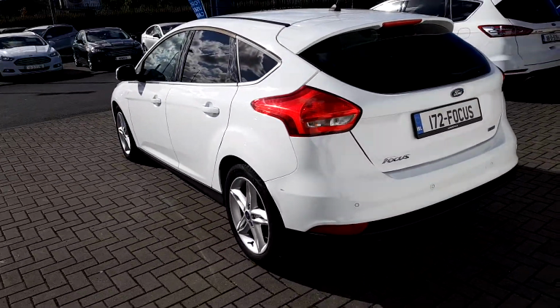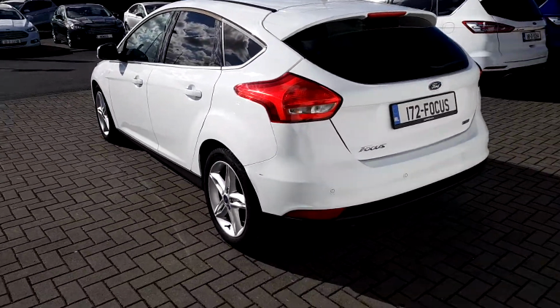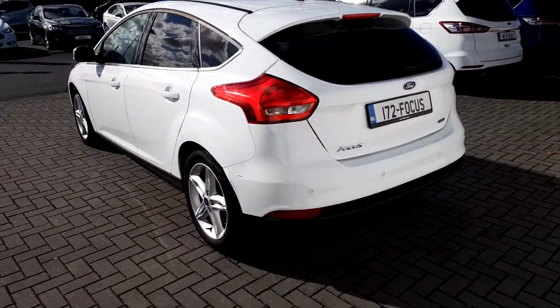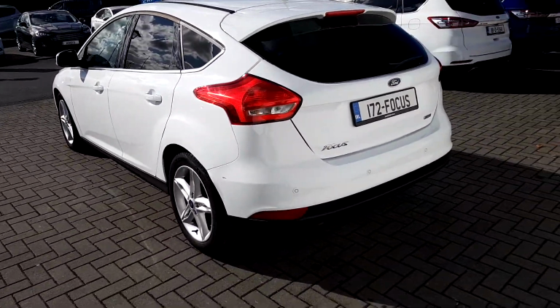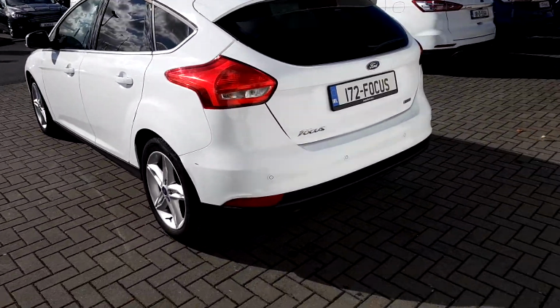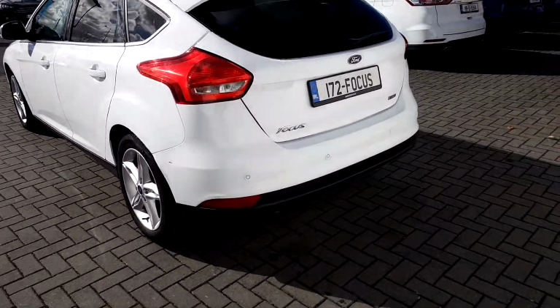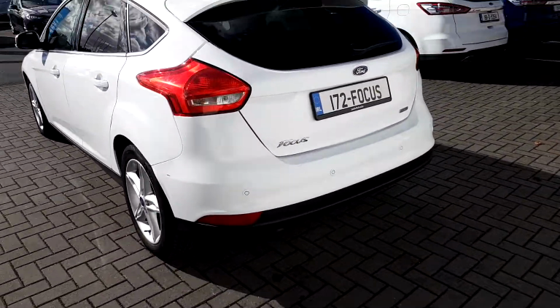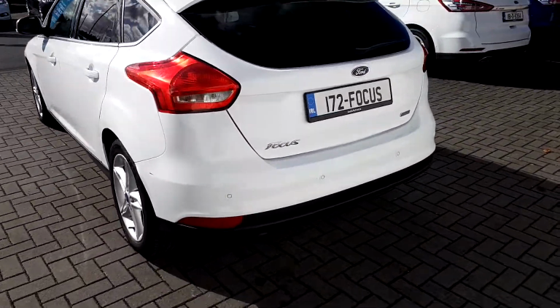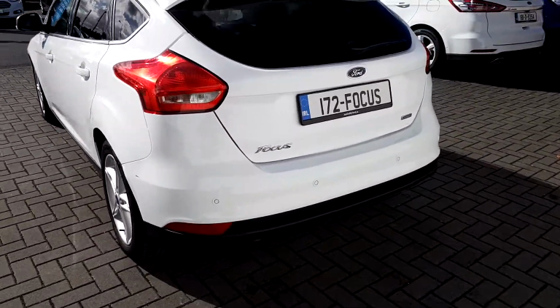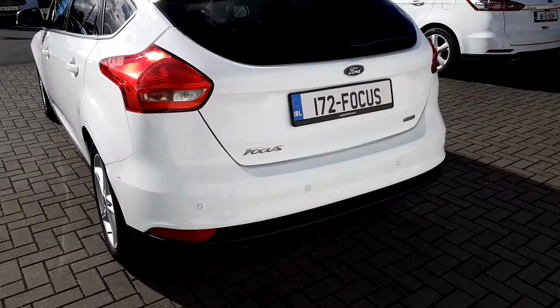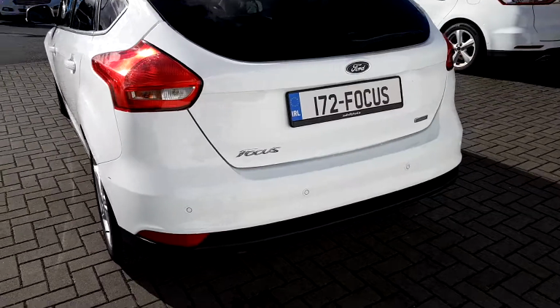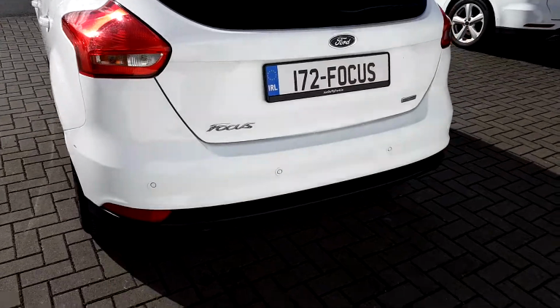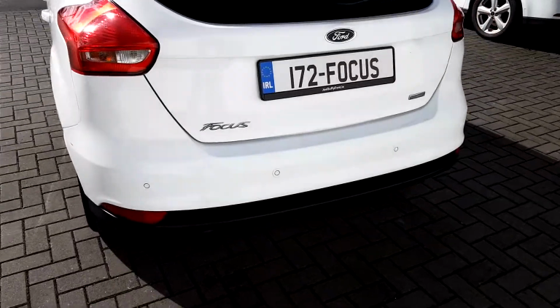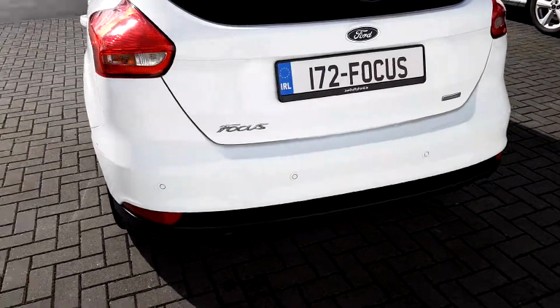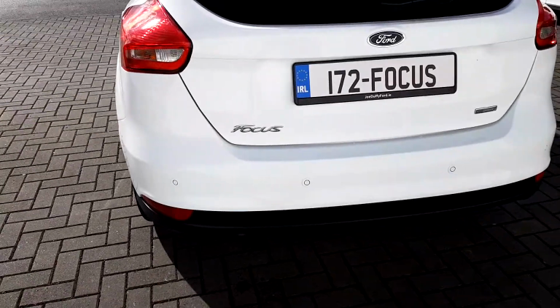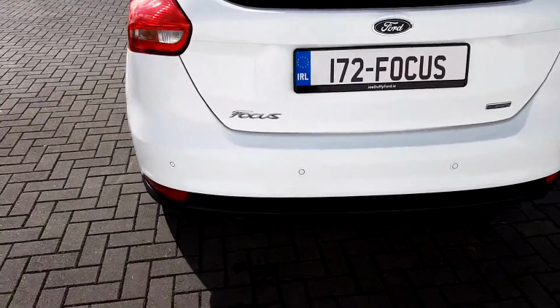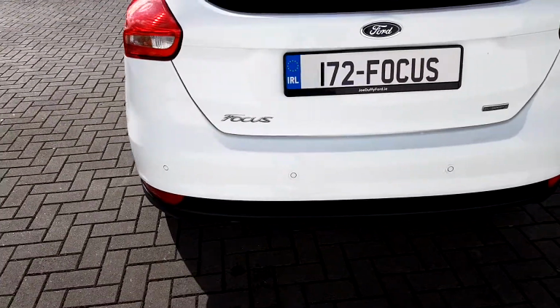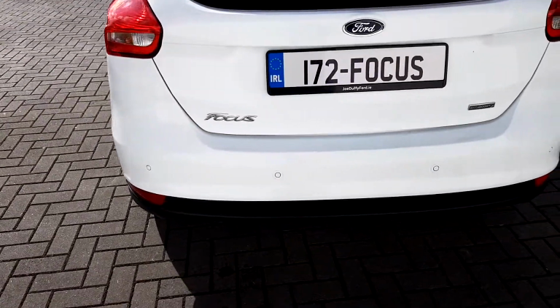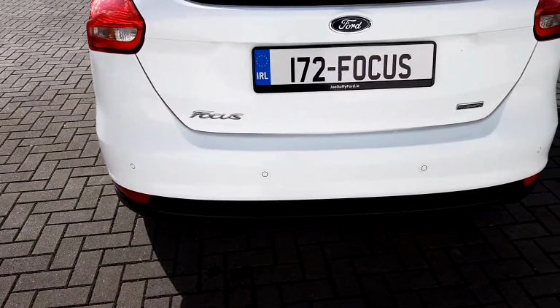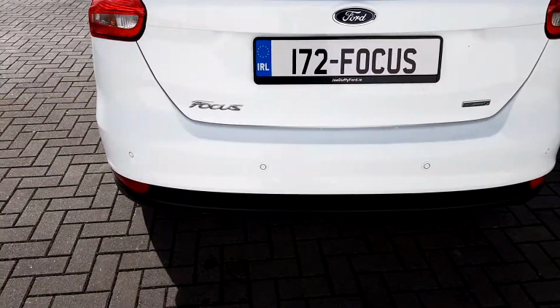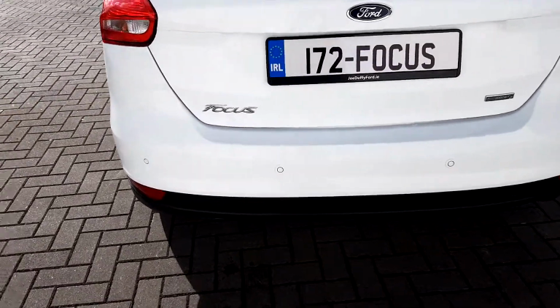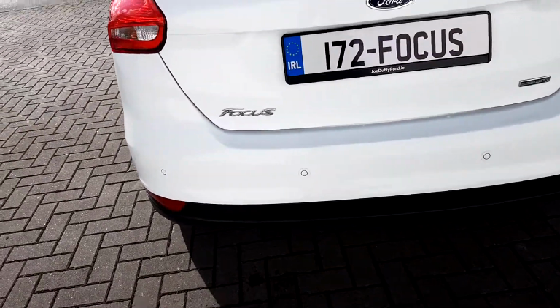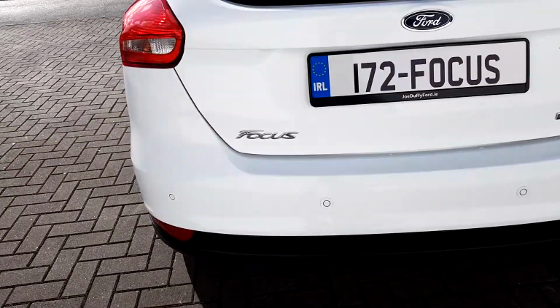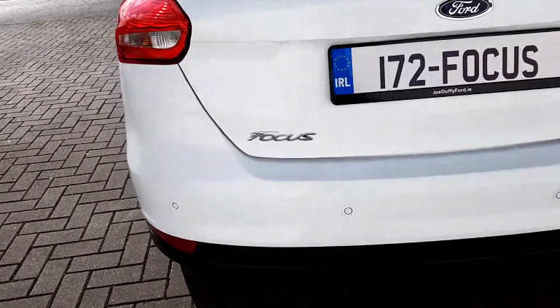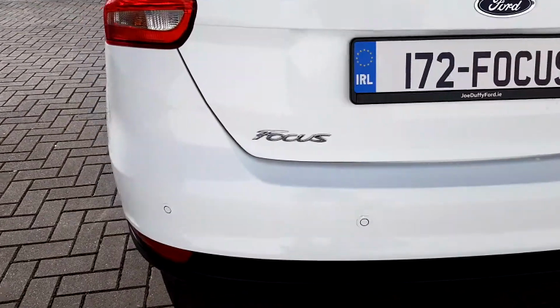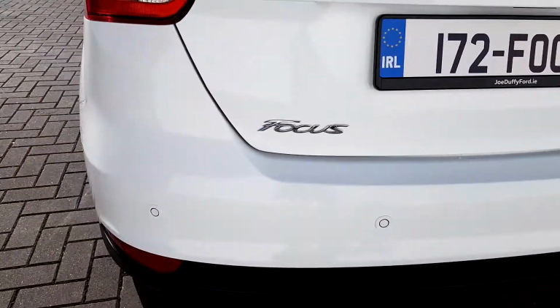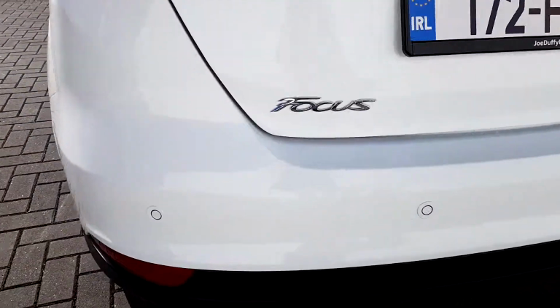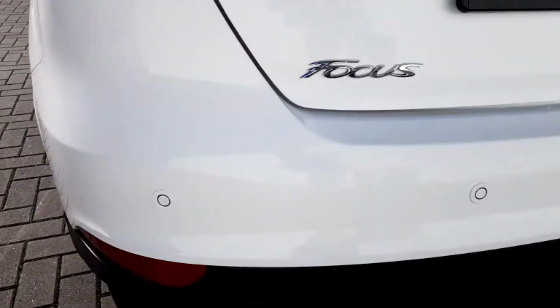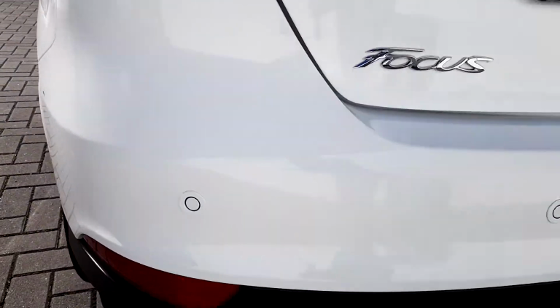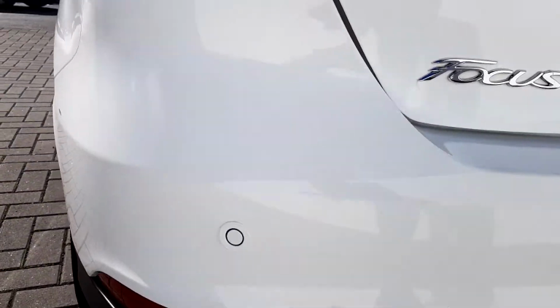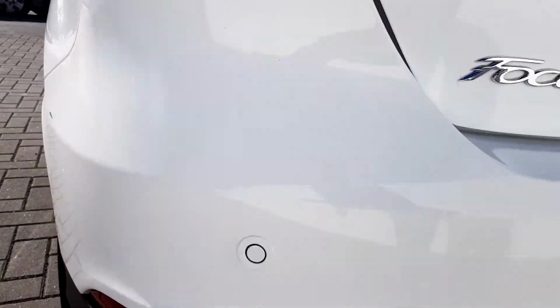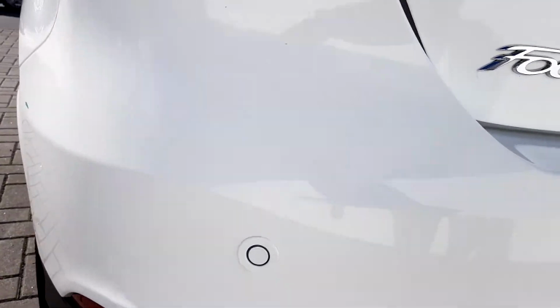Now we reach the back, where we can see the car comes with rear parking sensors.